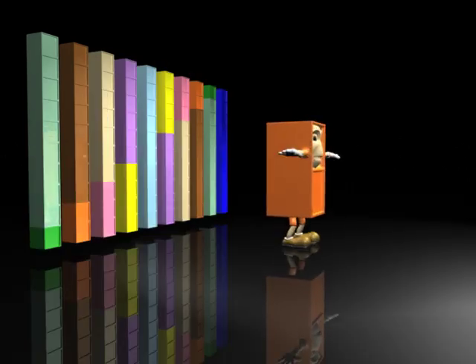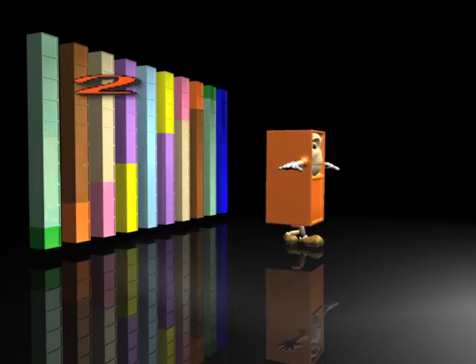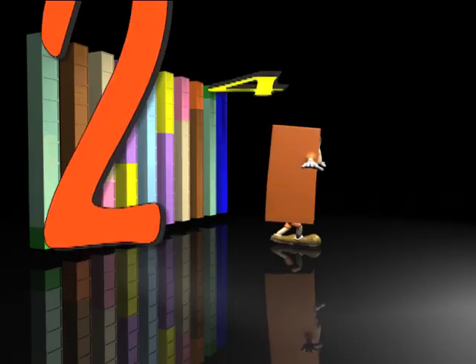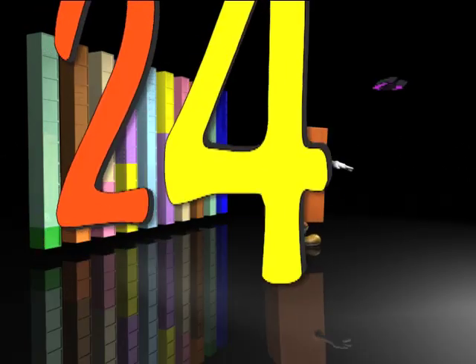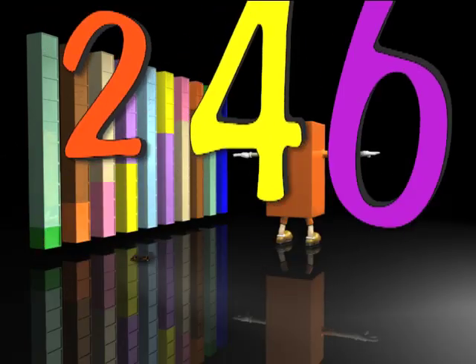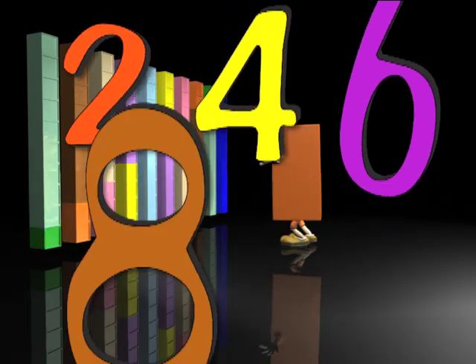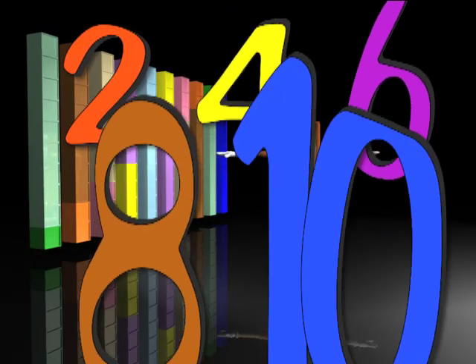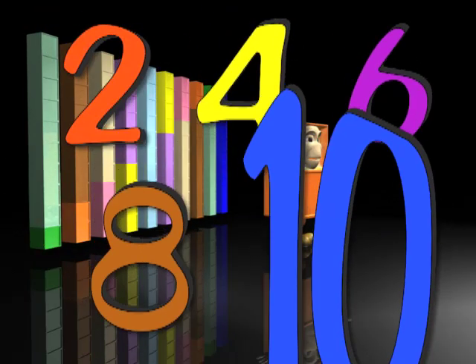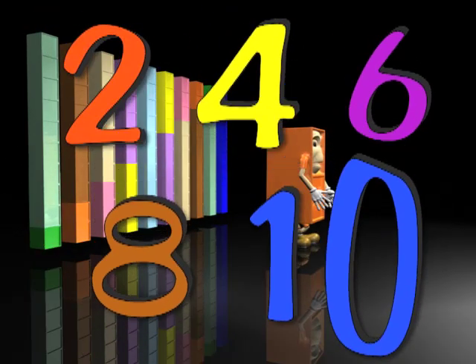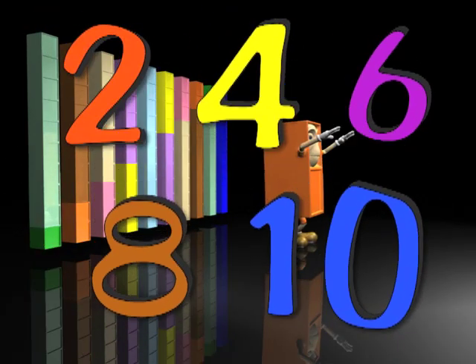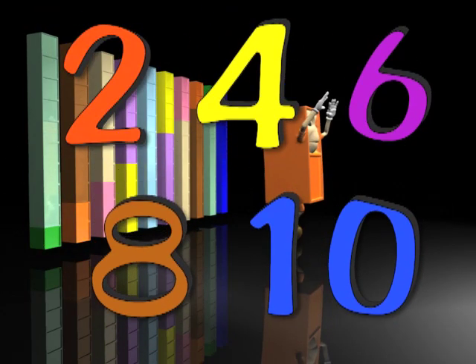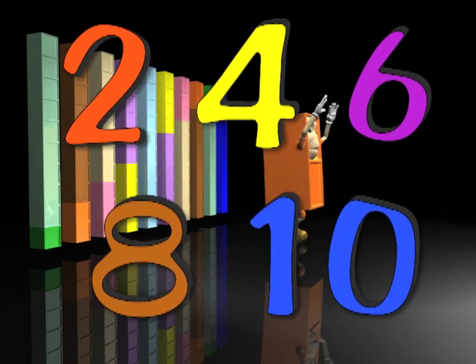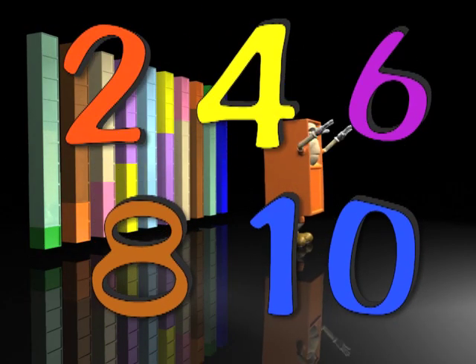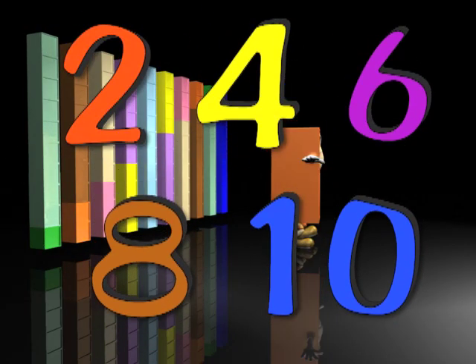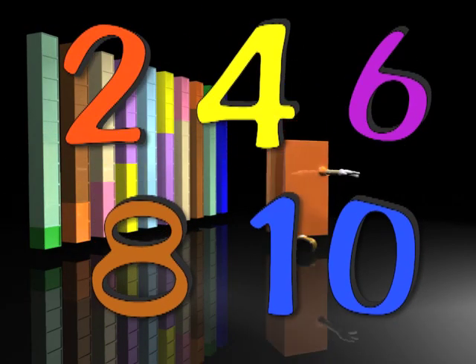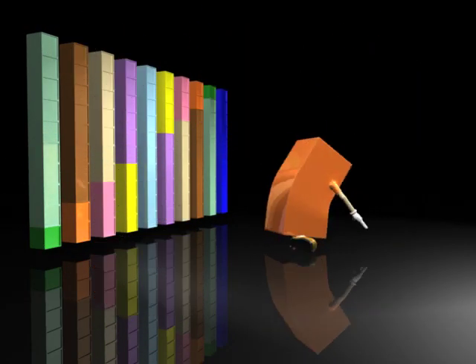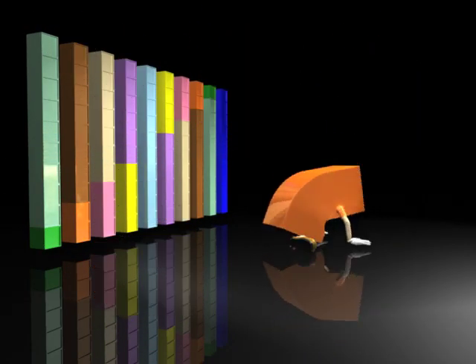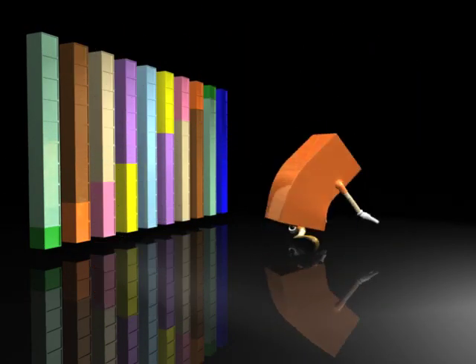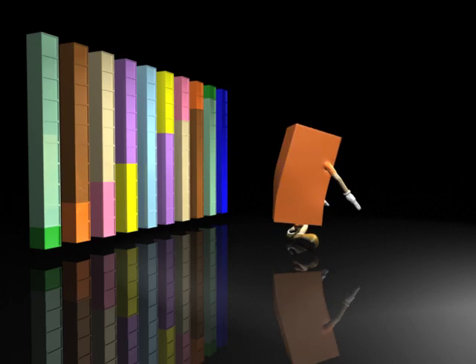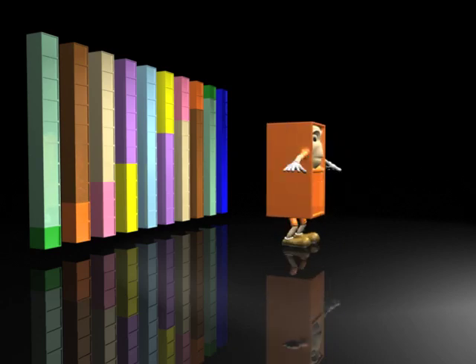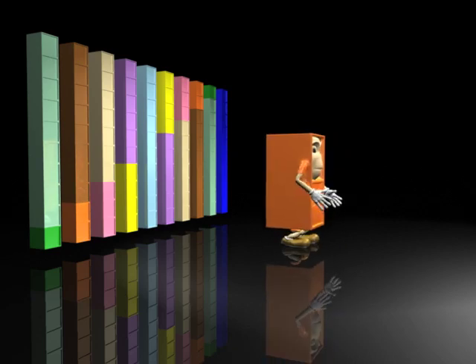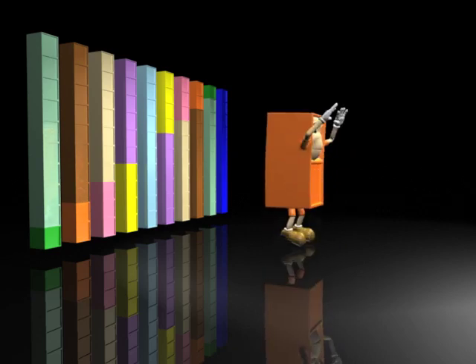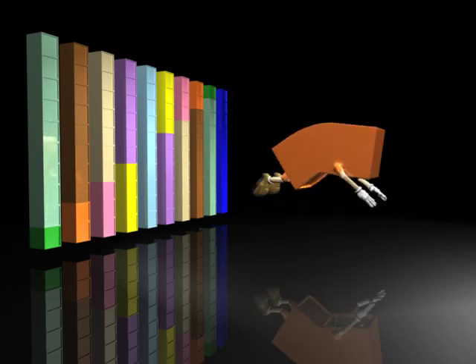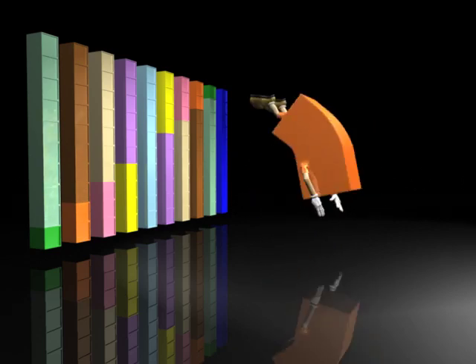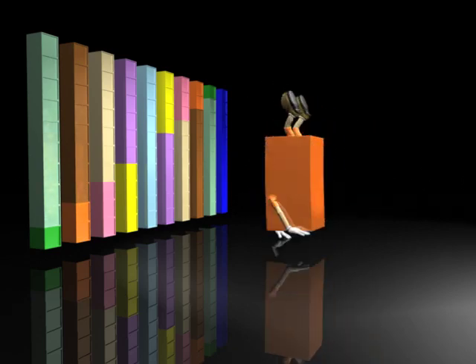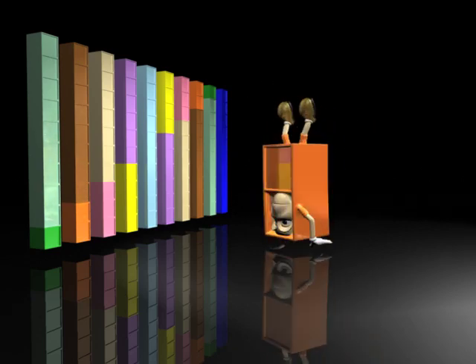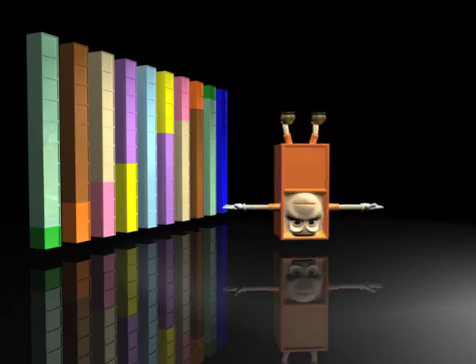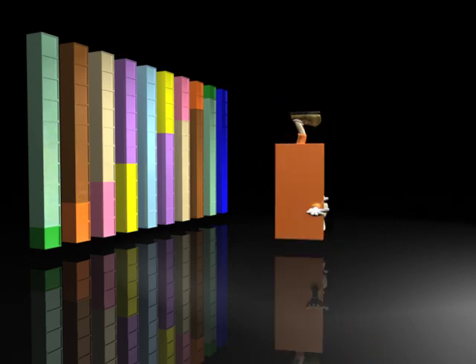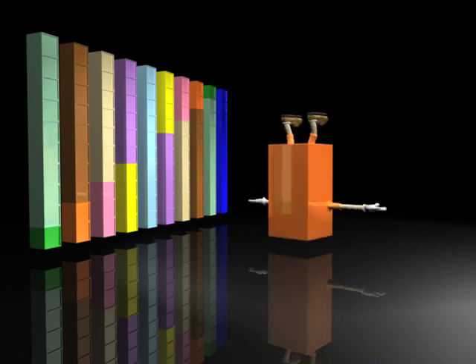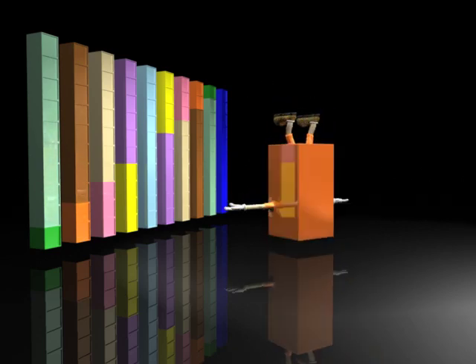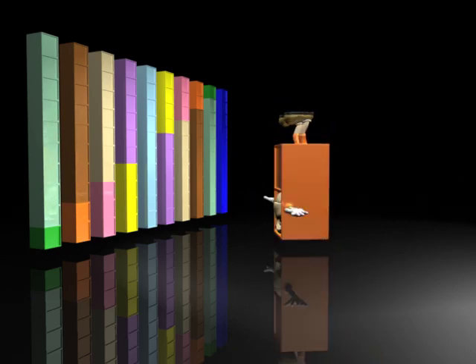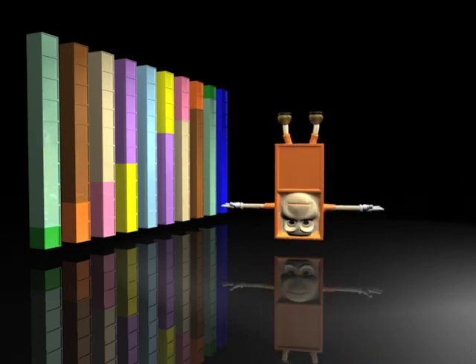Two, four, six, eight, ten — count to twenty. Skip count with twos to get to a hundred.